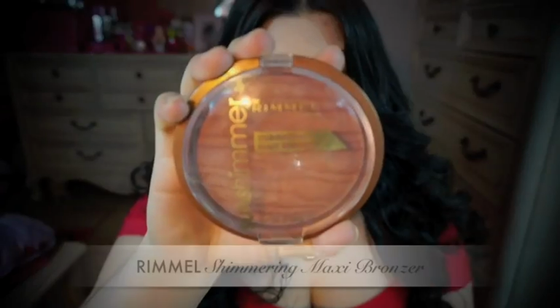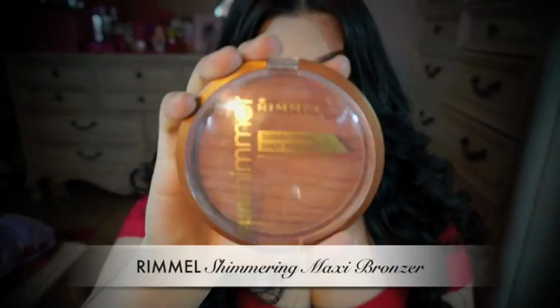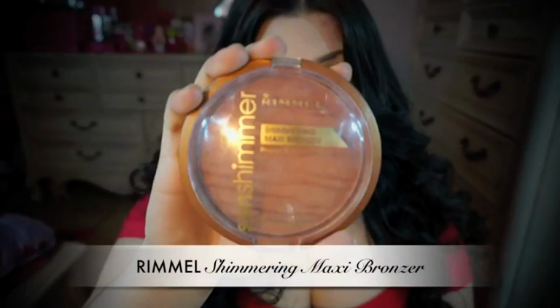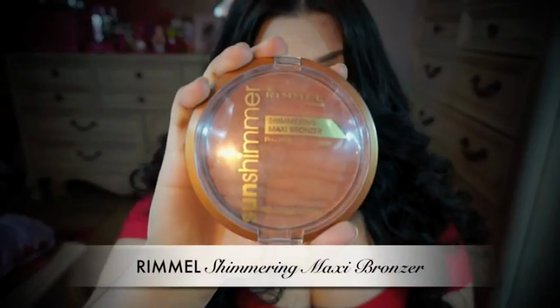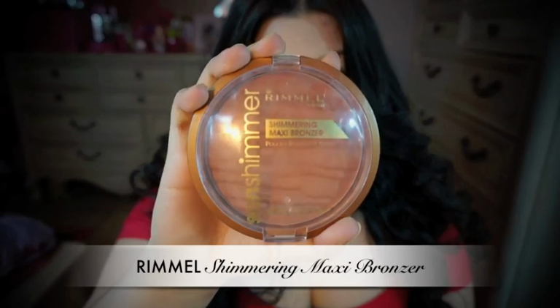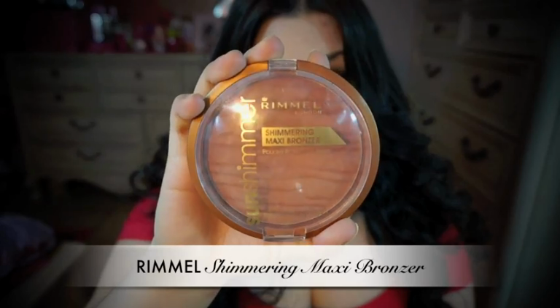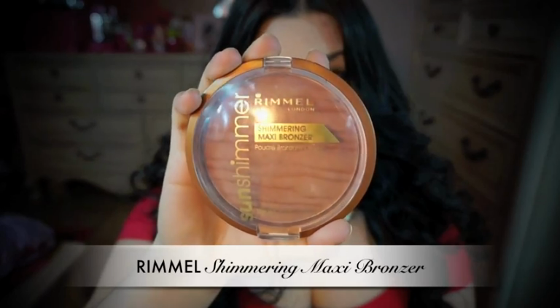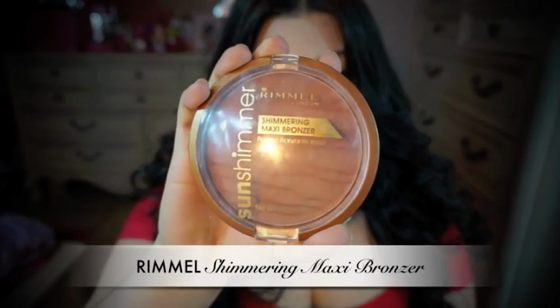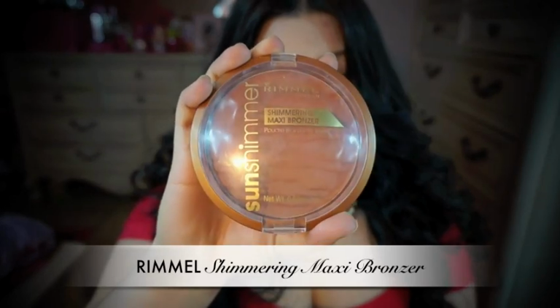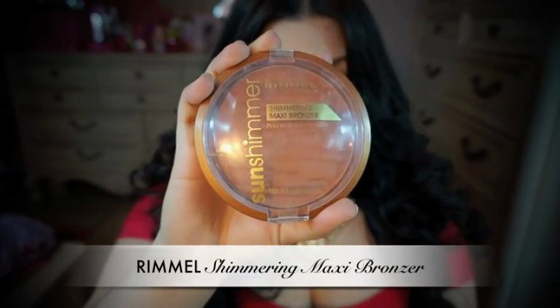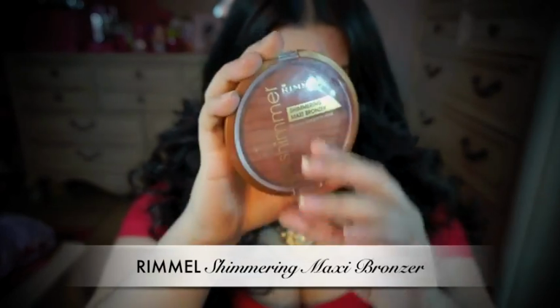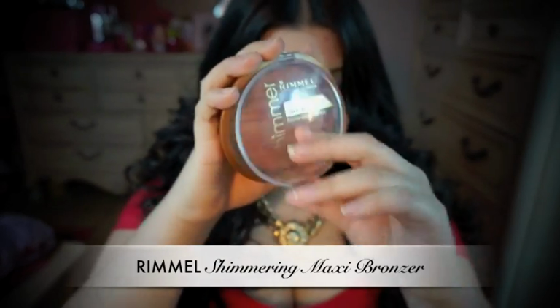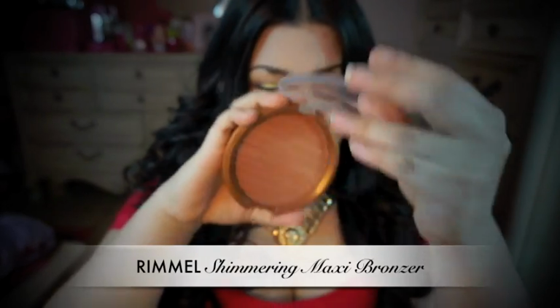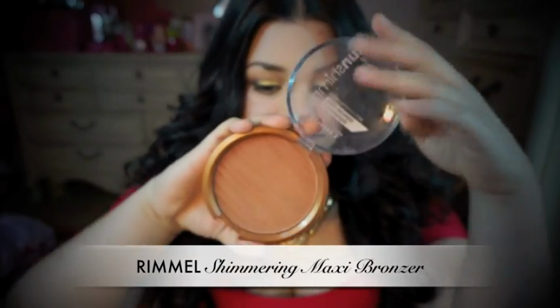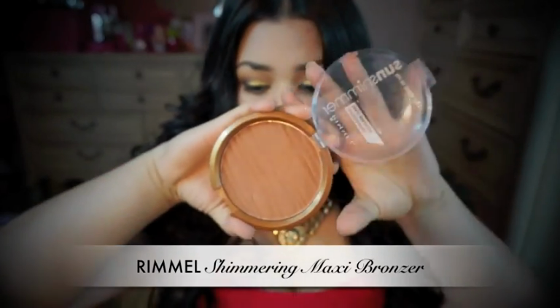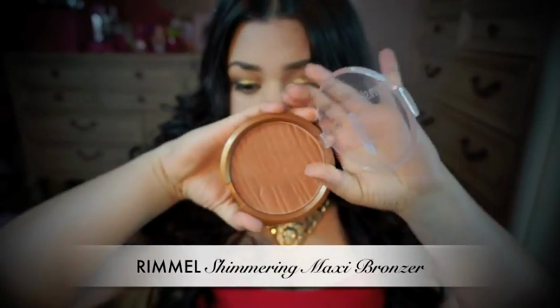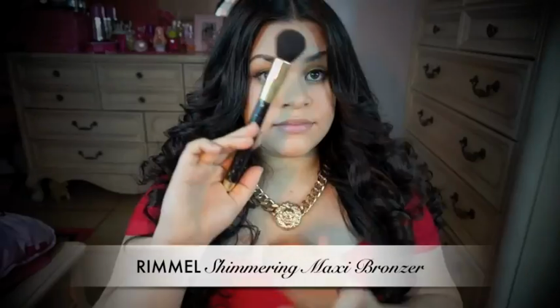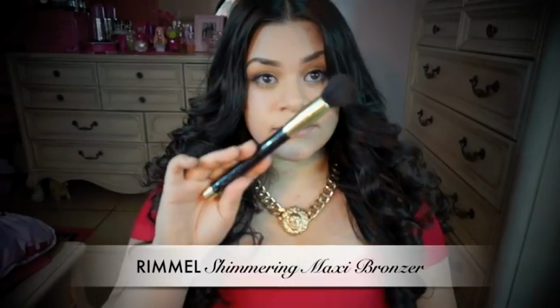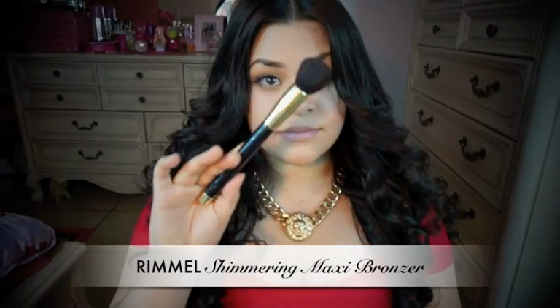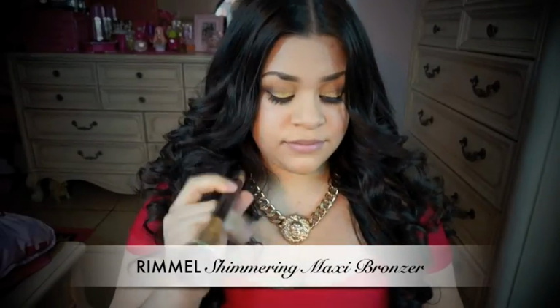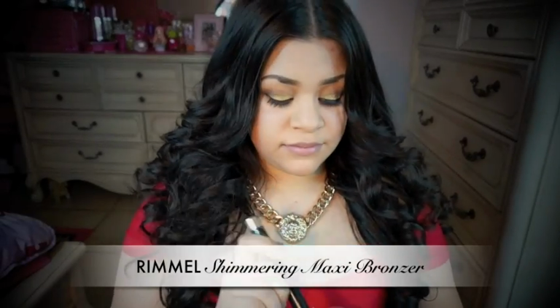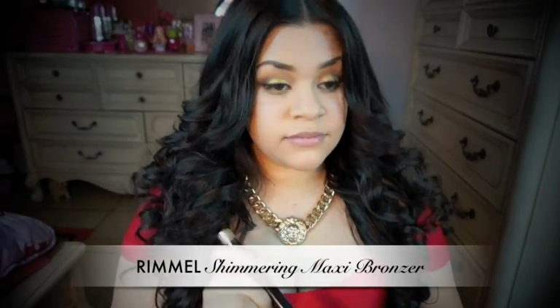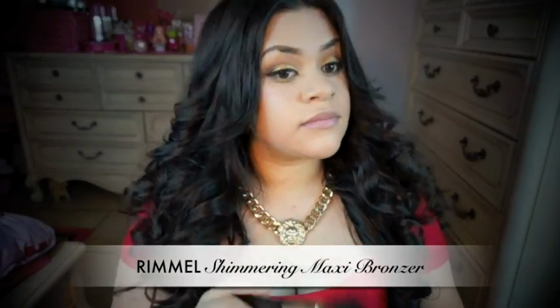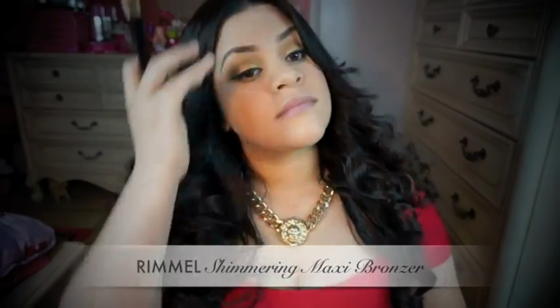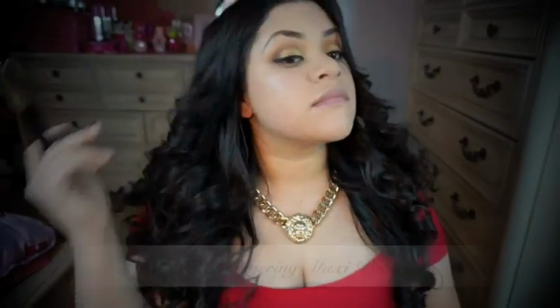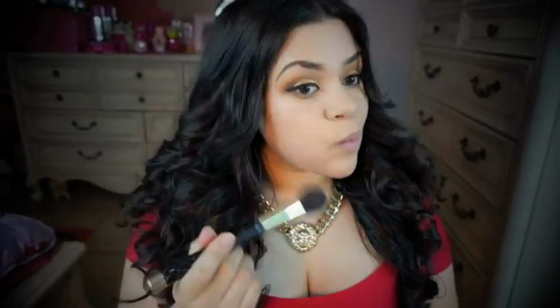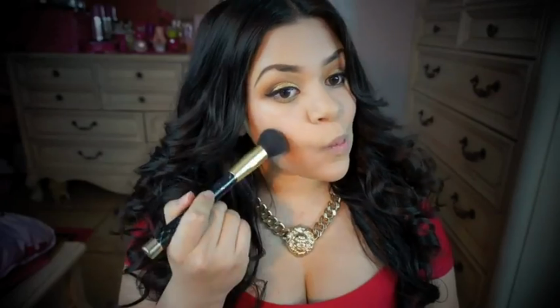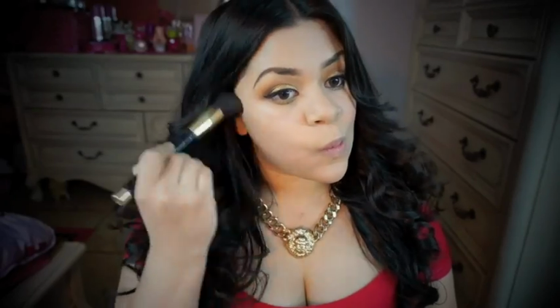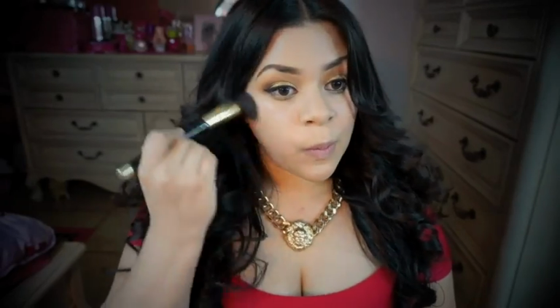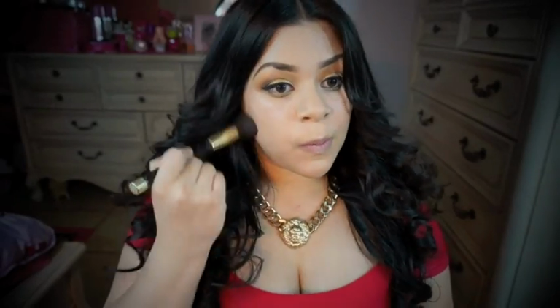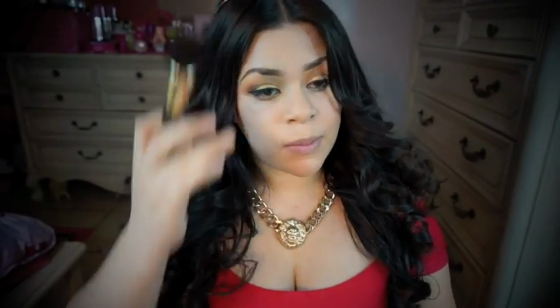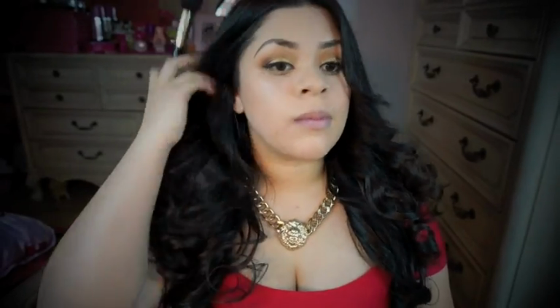I'm going to contour my face a little, so I'm going to be using this Rimmel bronzer, and the brush I'm using is from Sonia Kashuk.